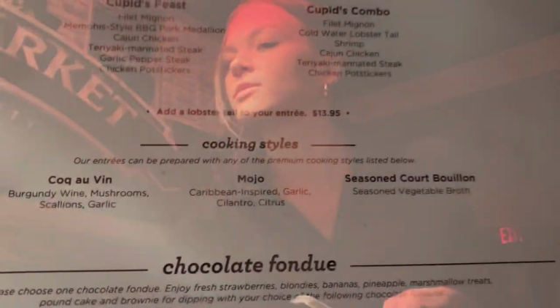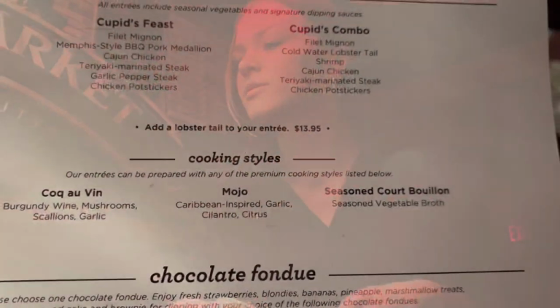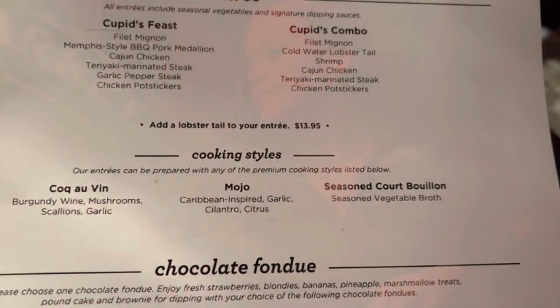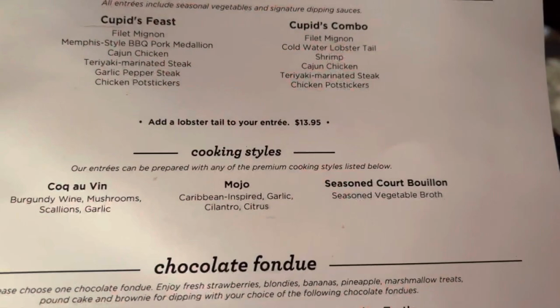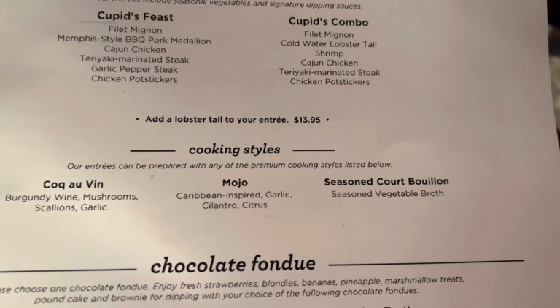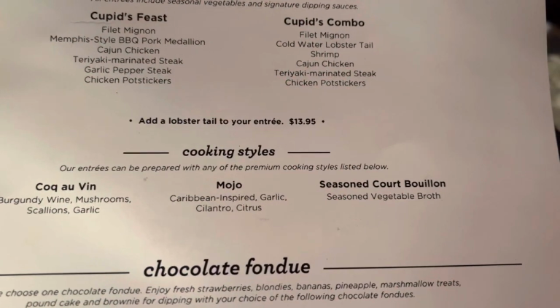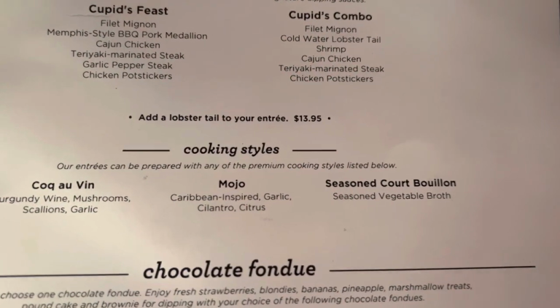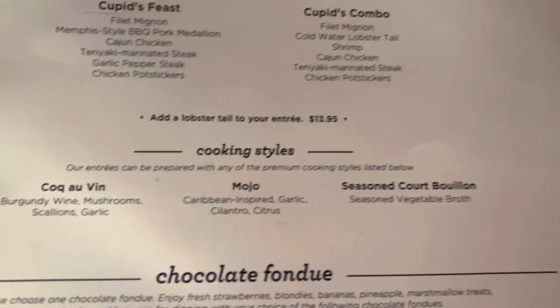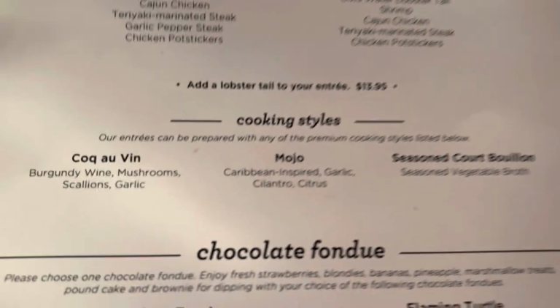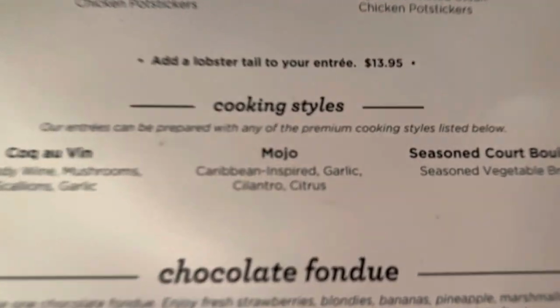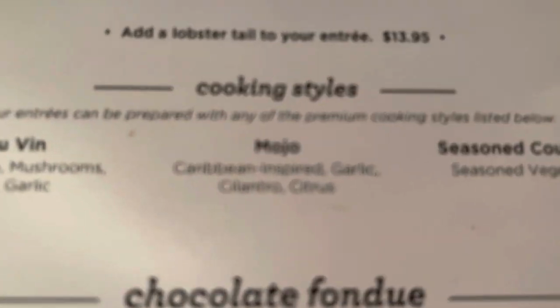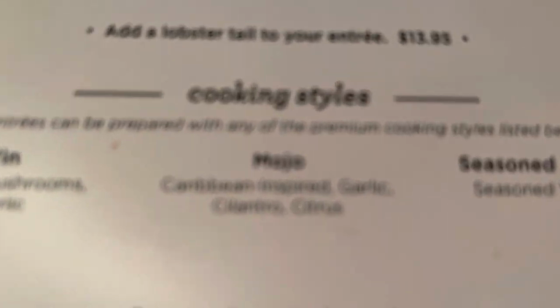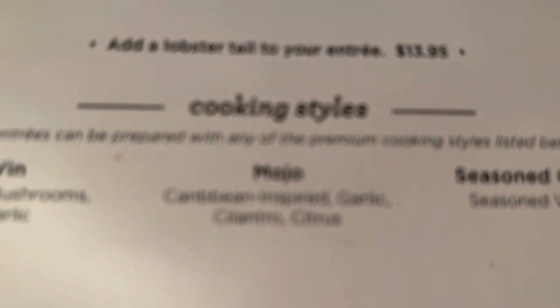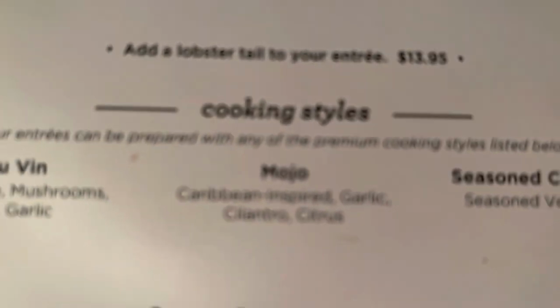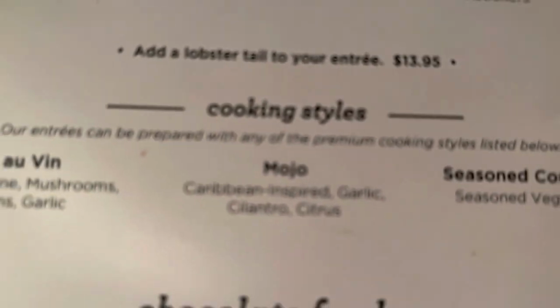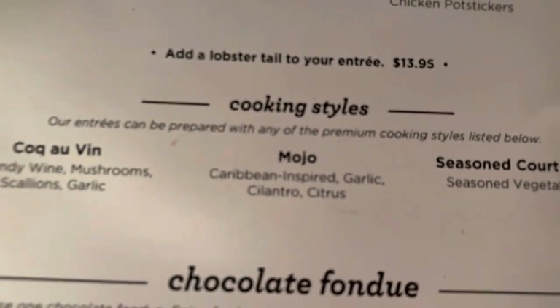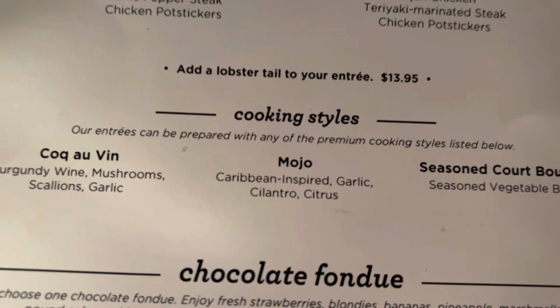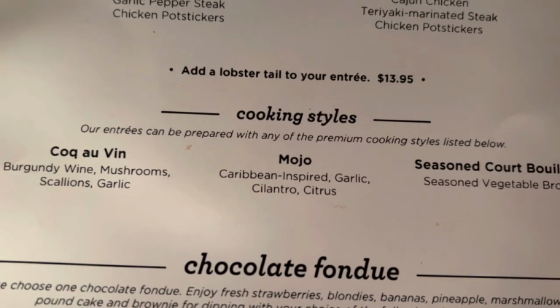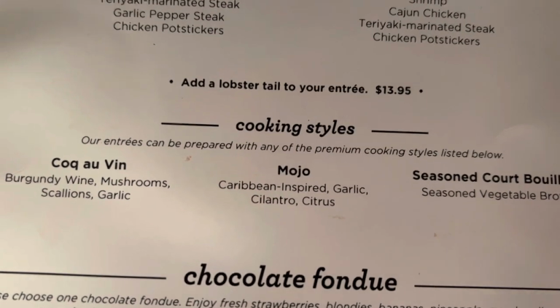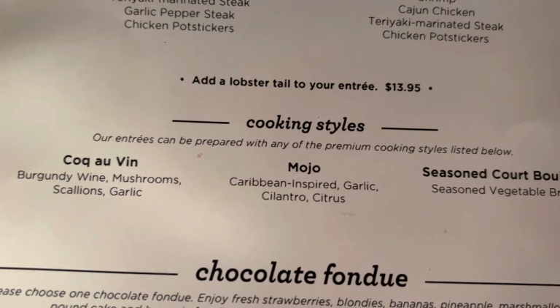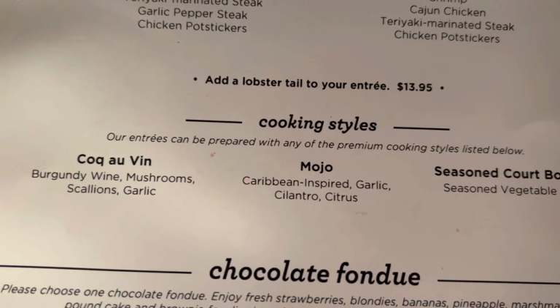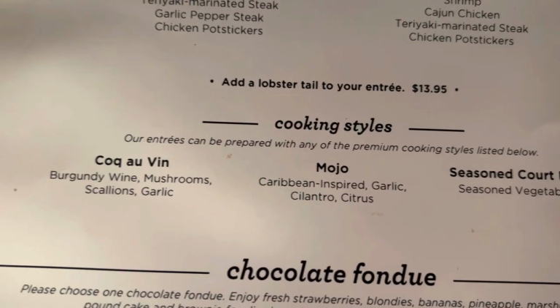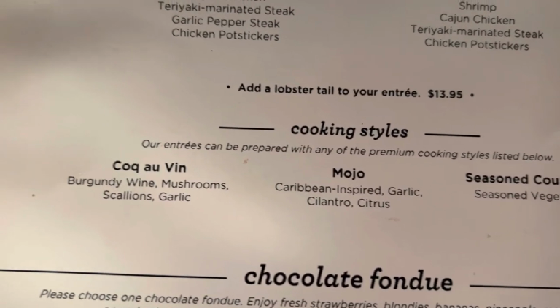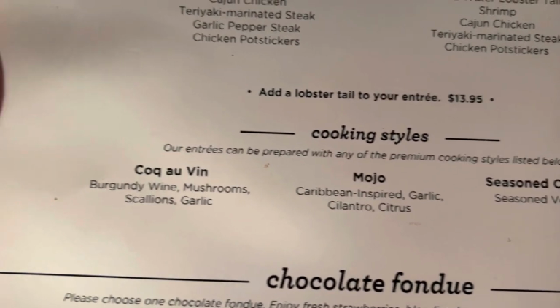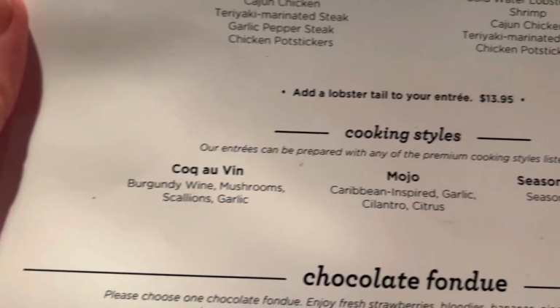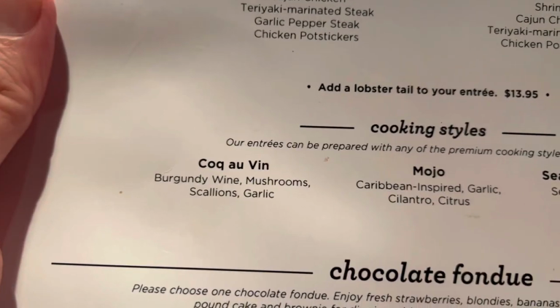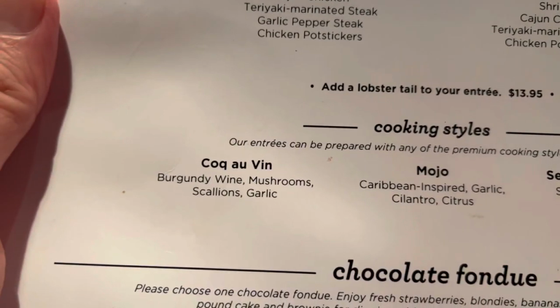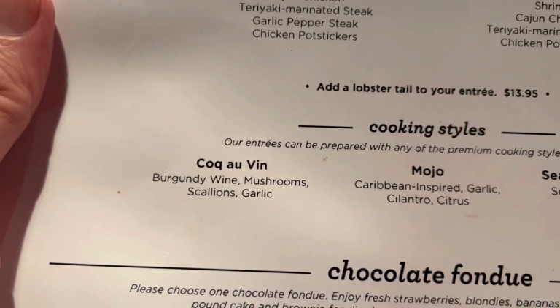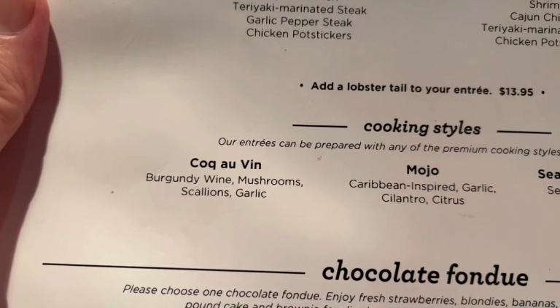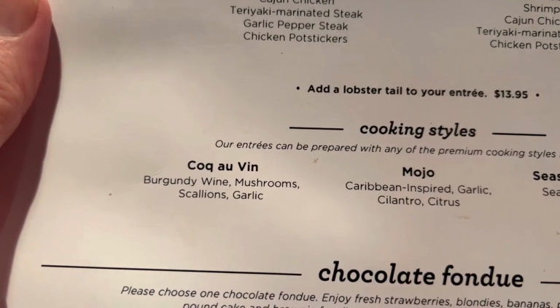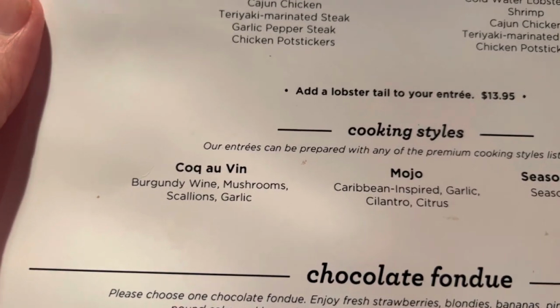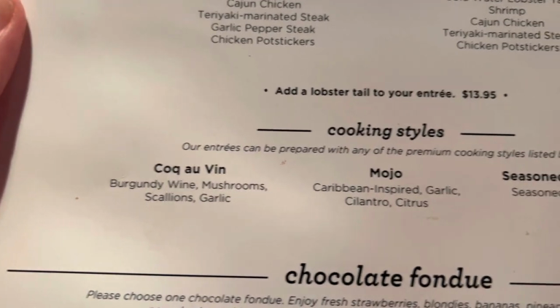Mojo and coco bin — the mojo usually tends to go well with chicken and seafood, and the coco bin goes really well with steak and red meats.